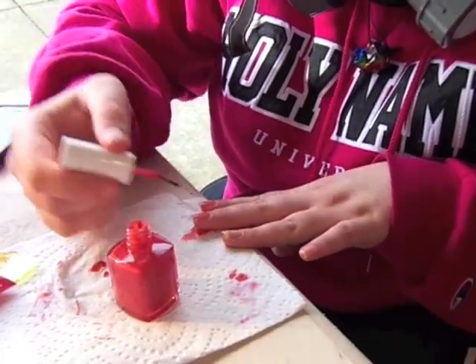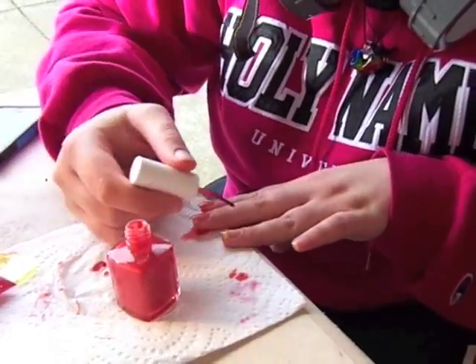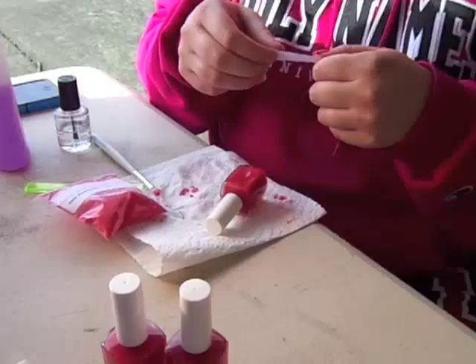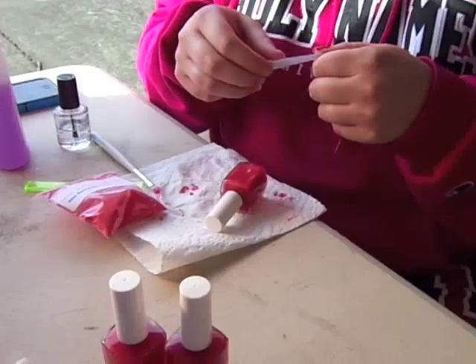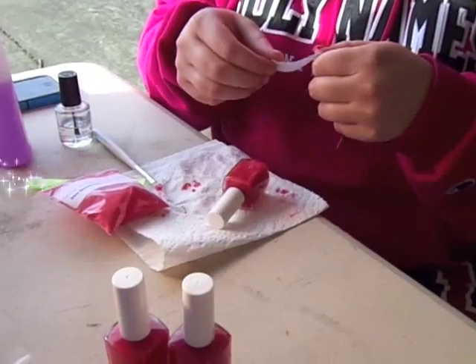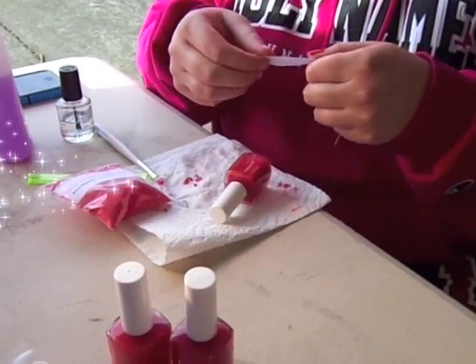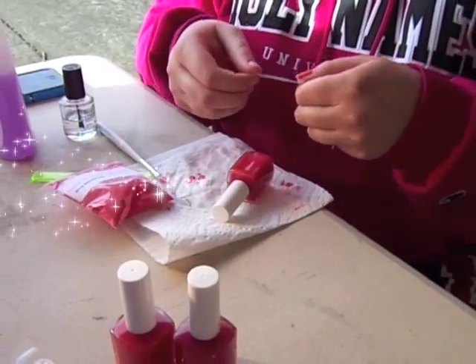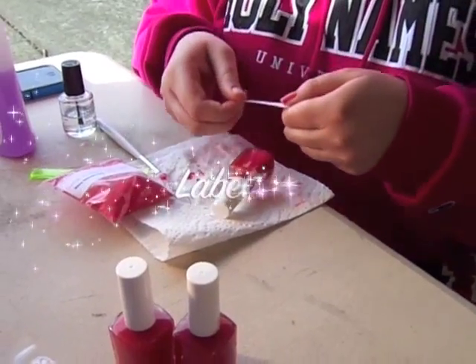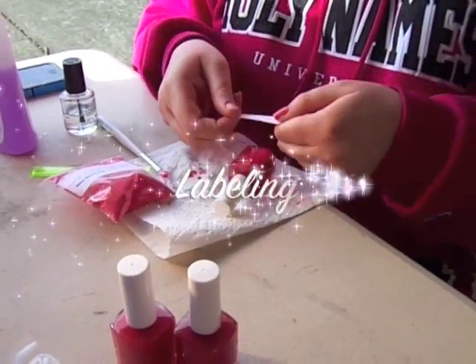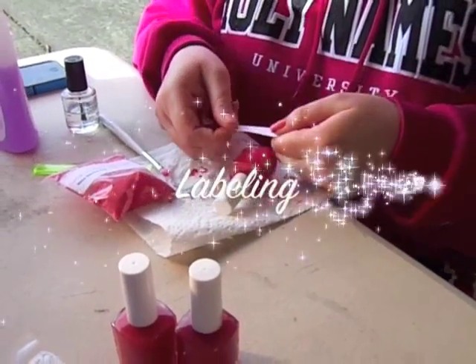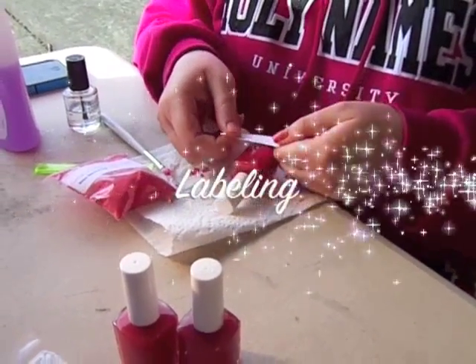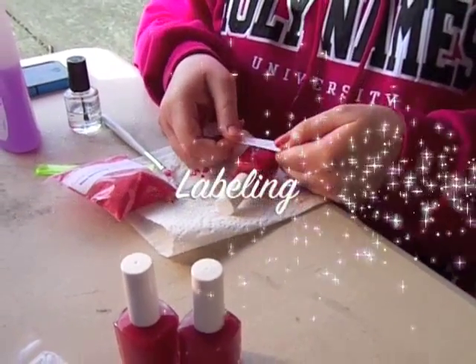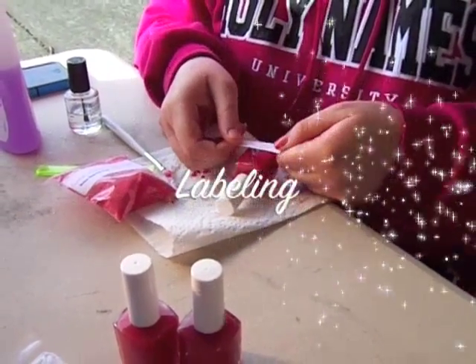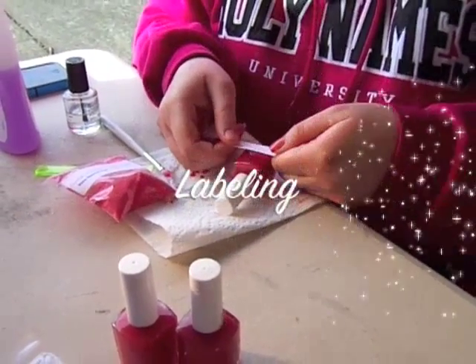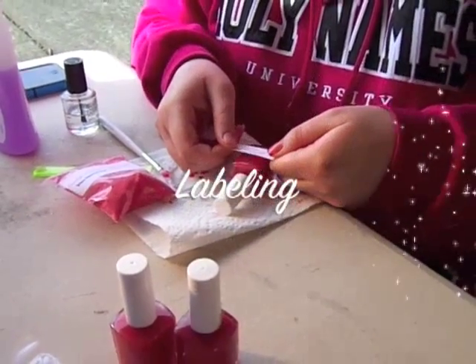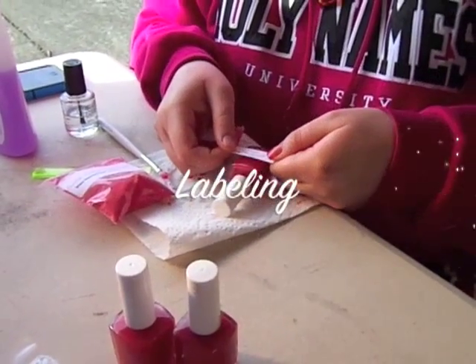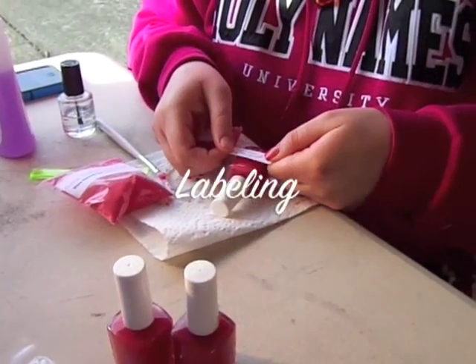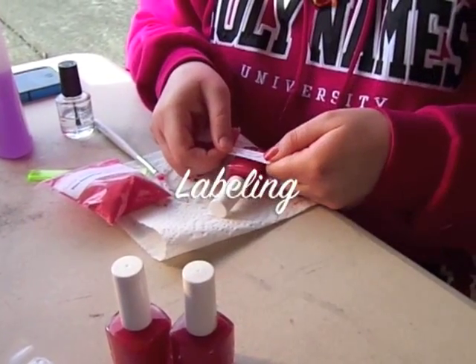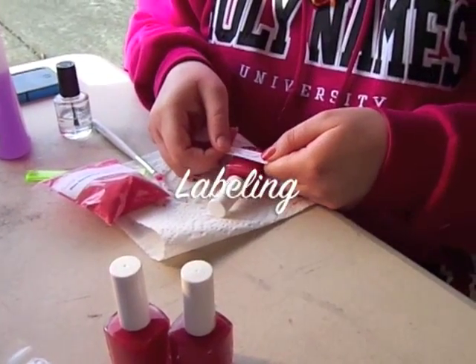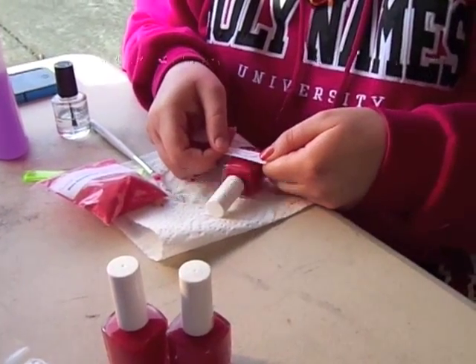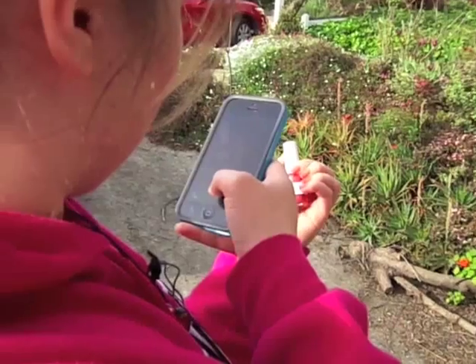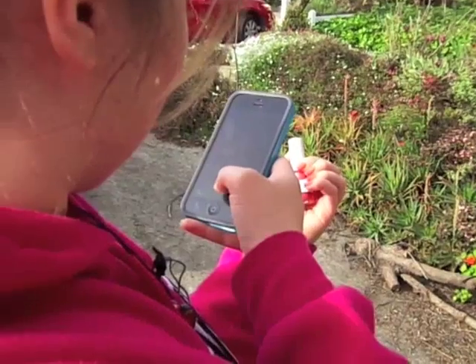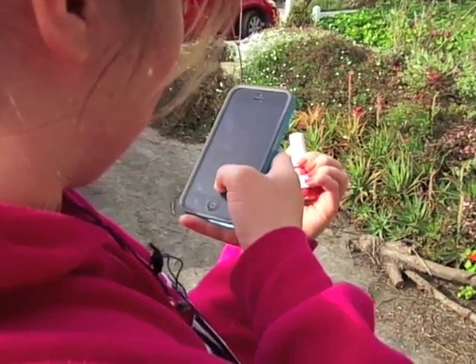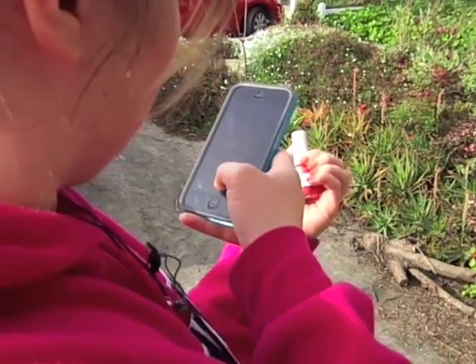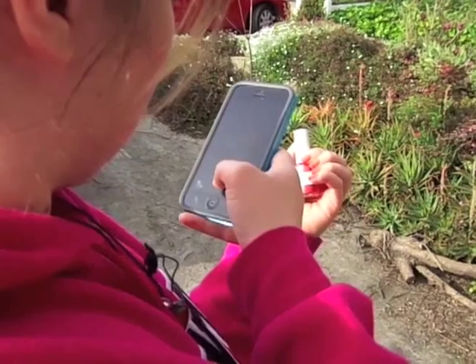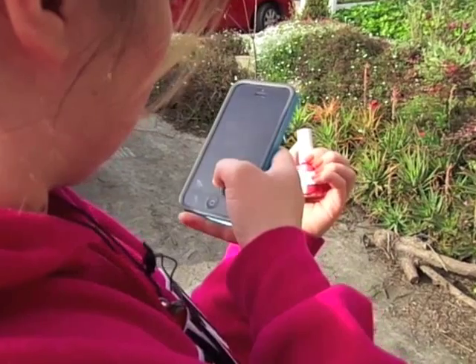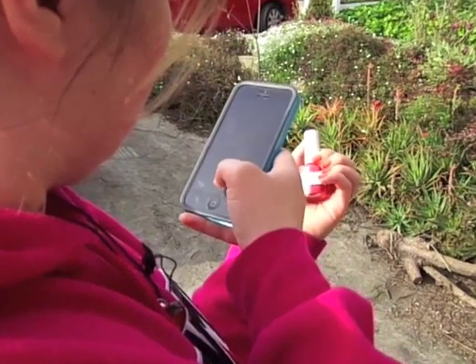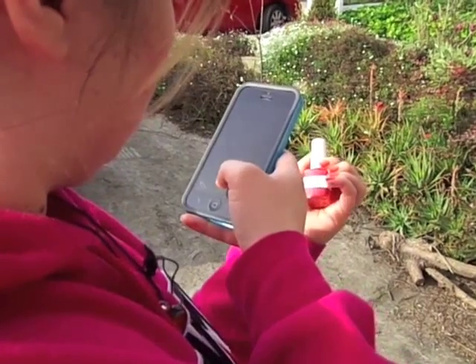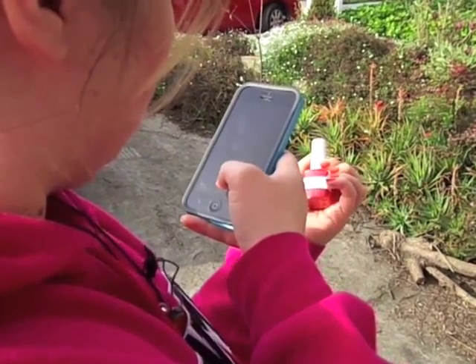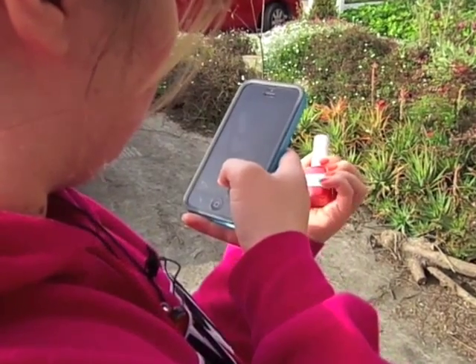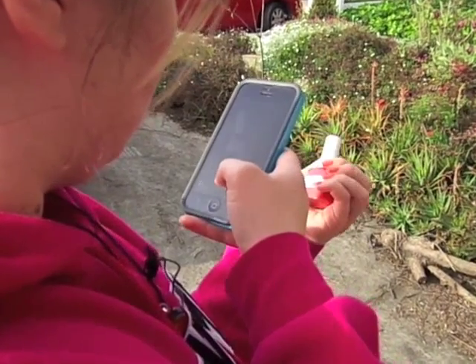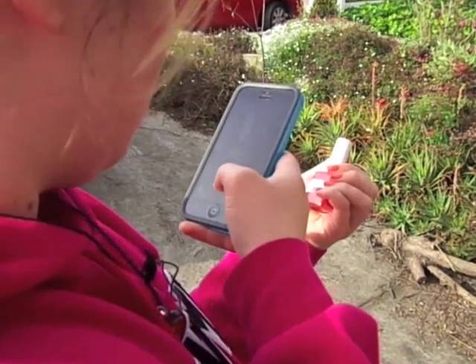Then once we have that set, we'll stick our labels on and get some pictures.